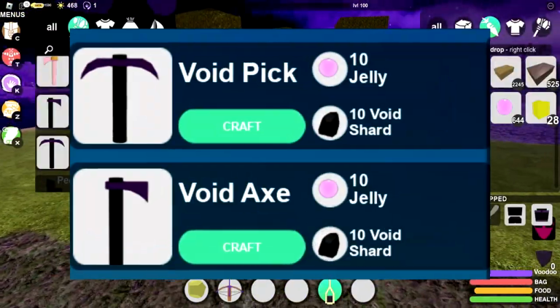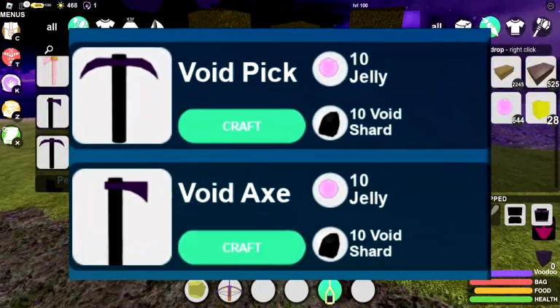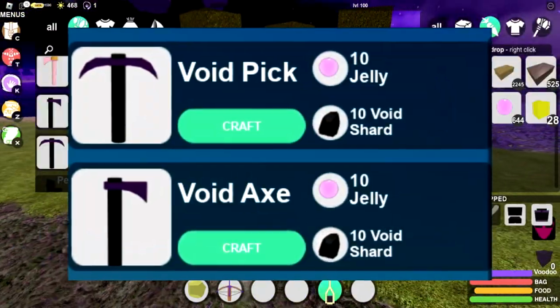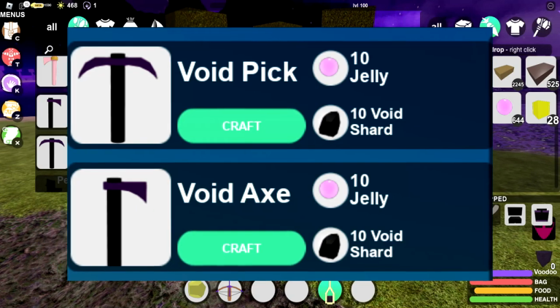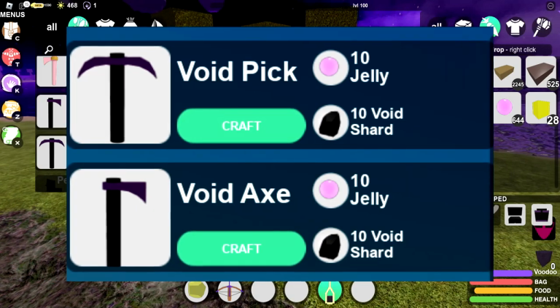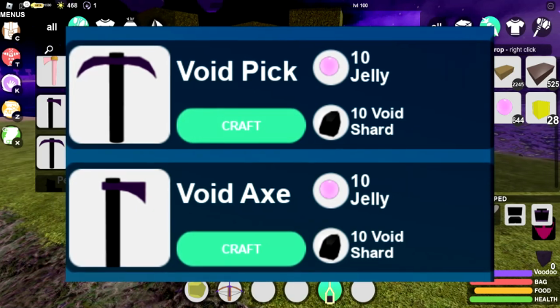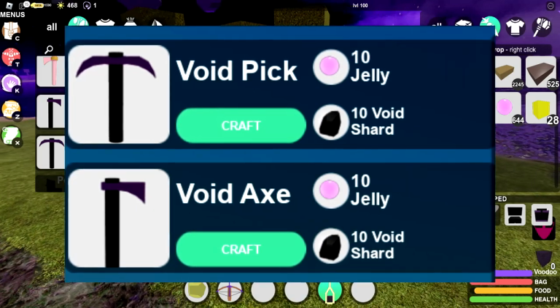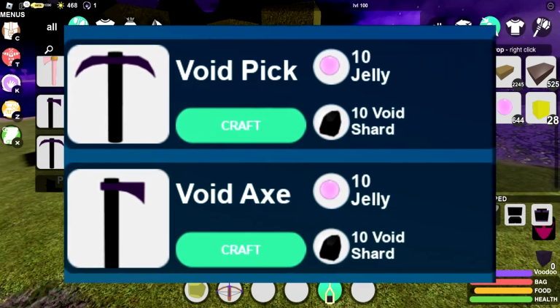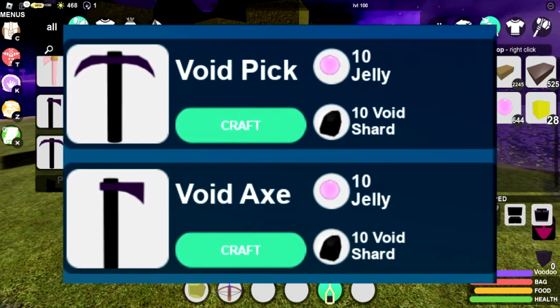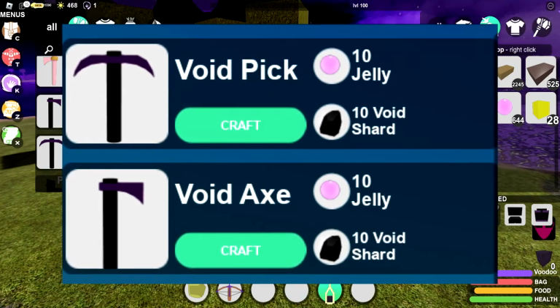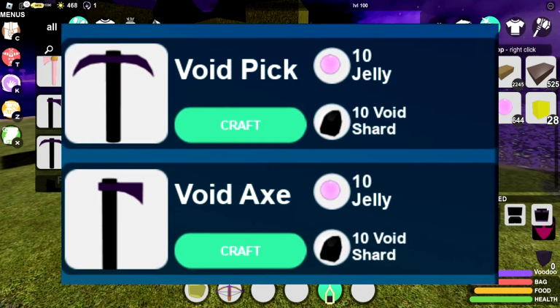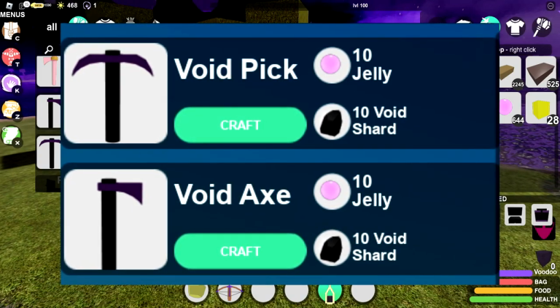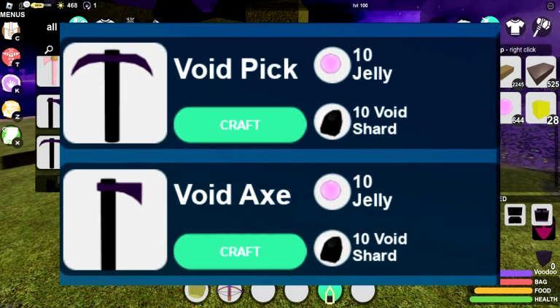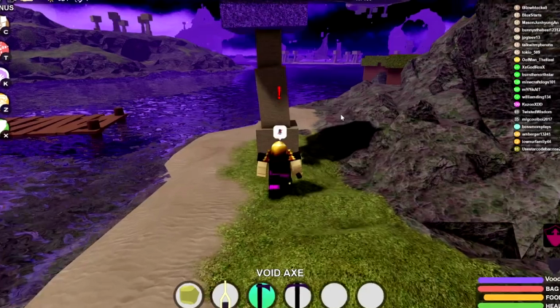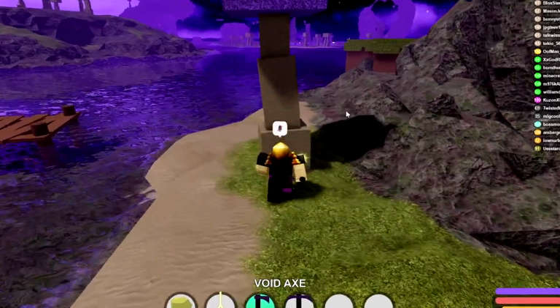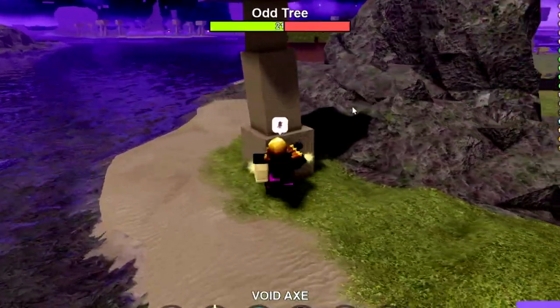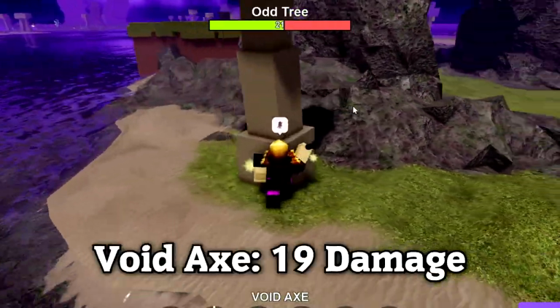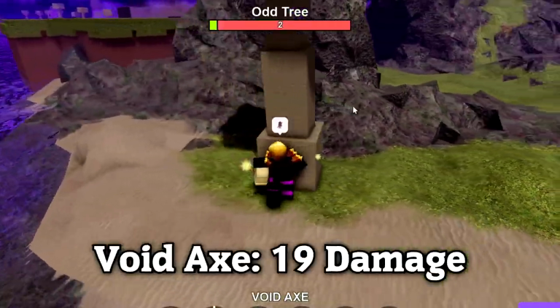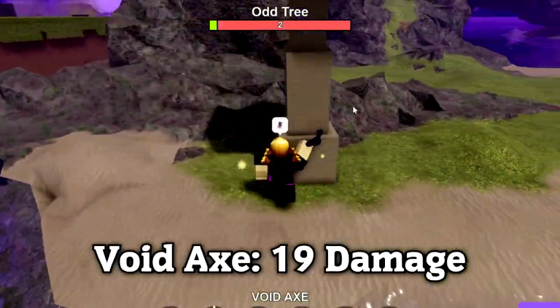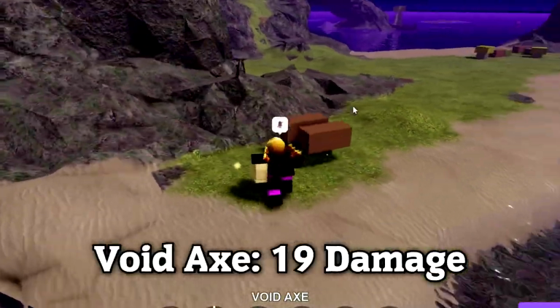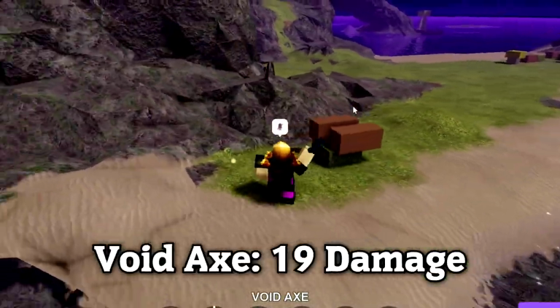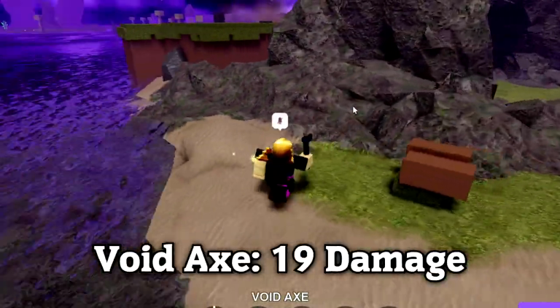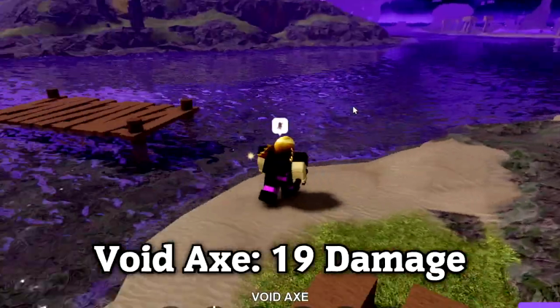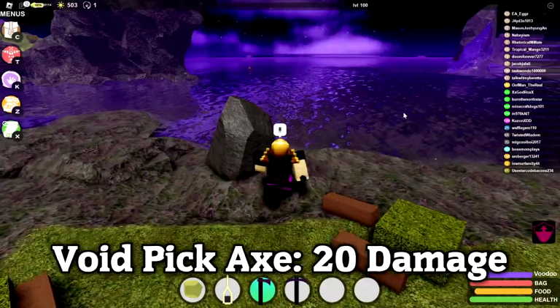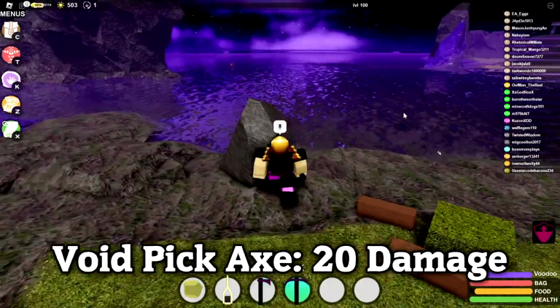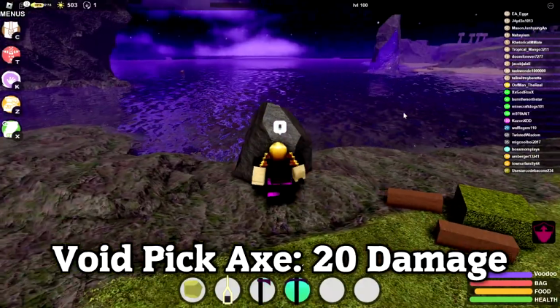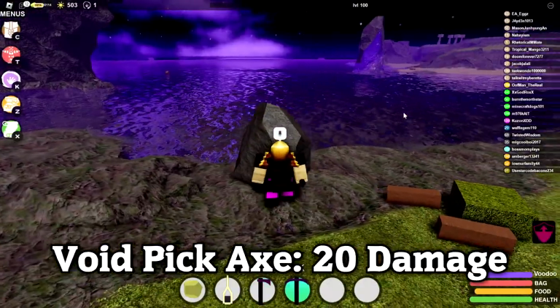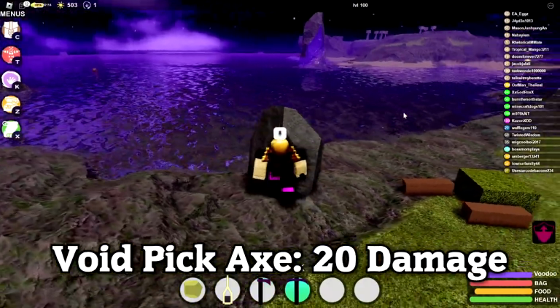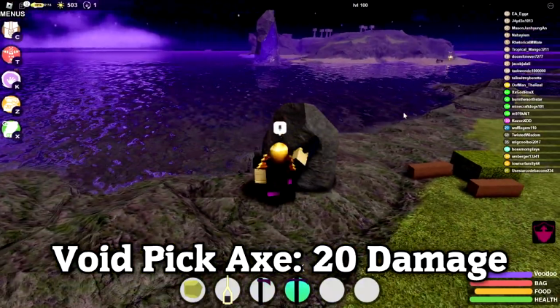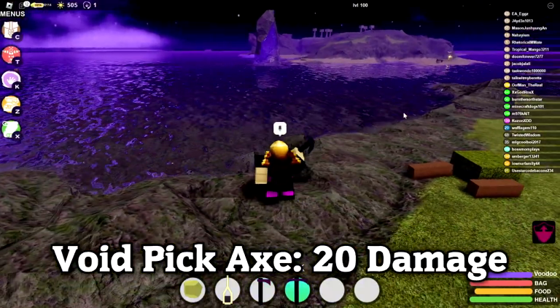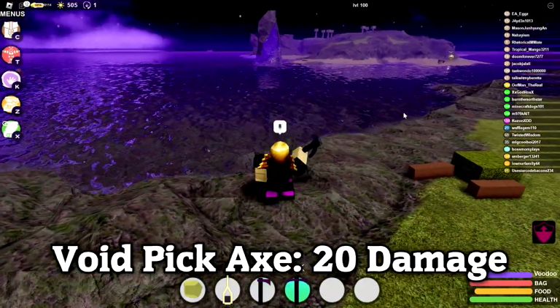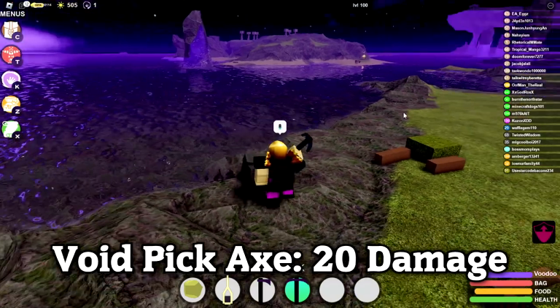Next up are the void axe and void pickaxe. The void axe does 19 damage and the void pickaxe does 20 damage.